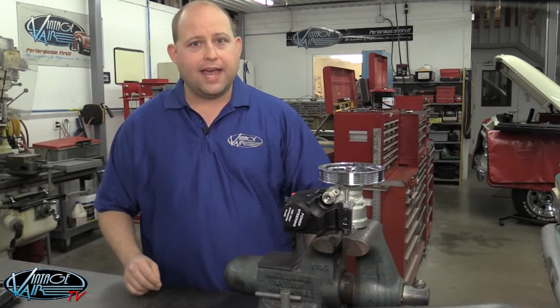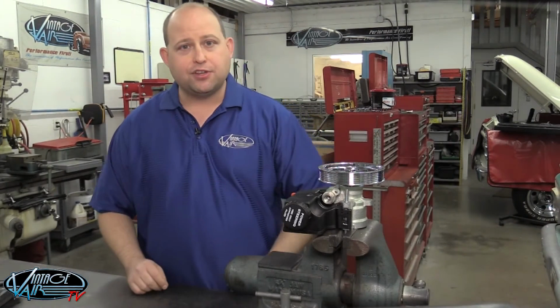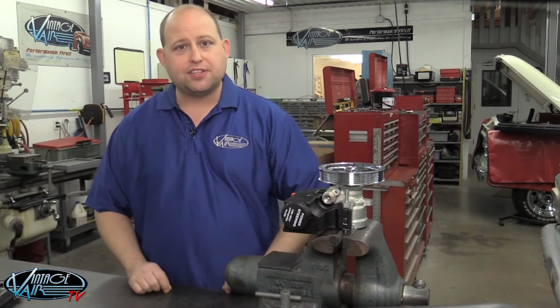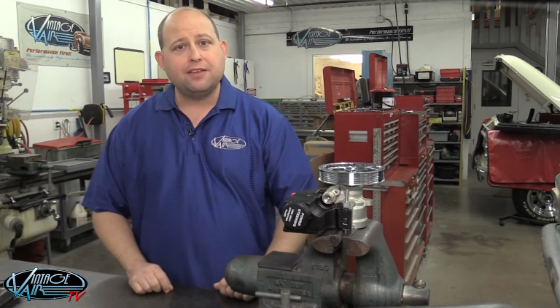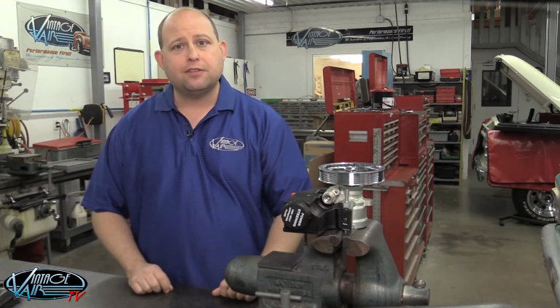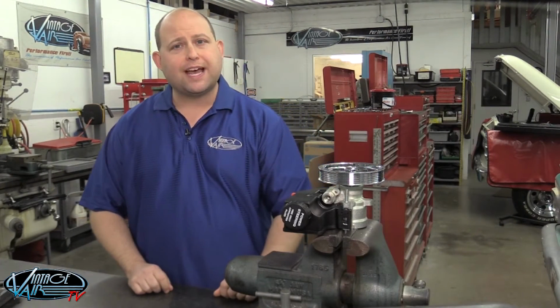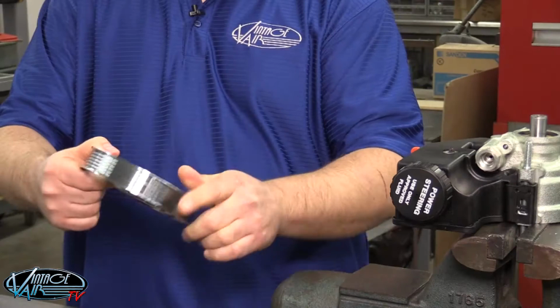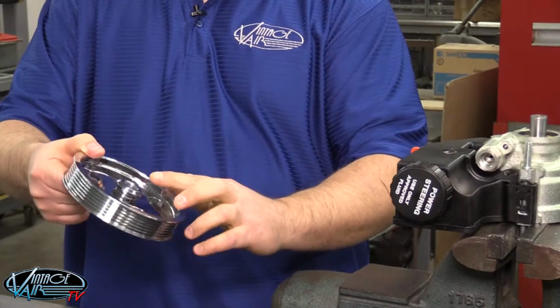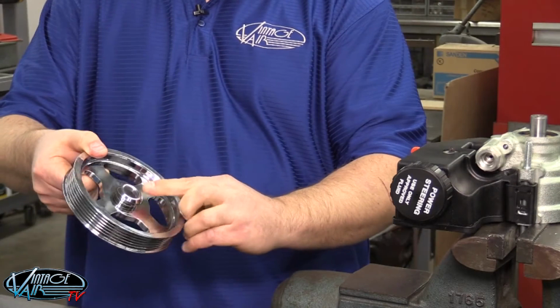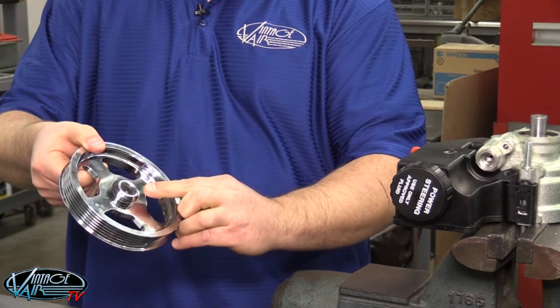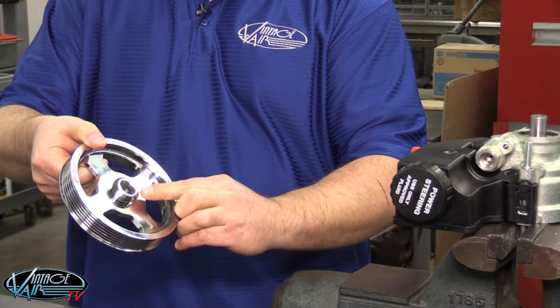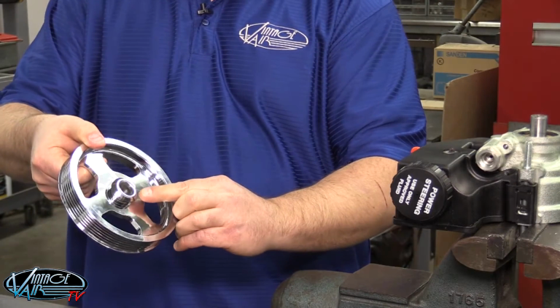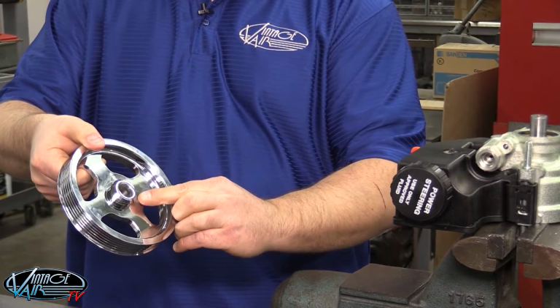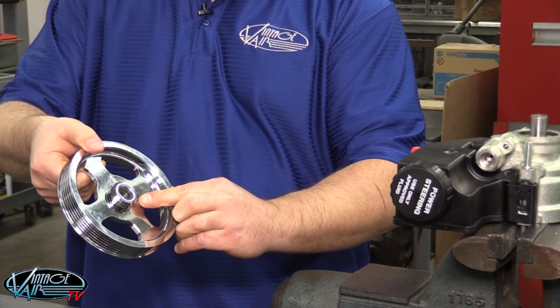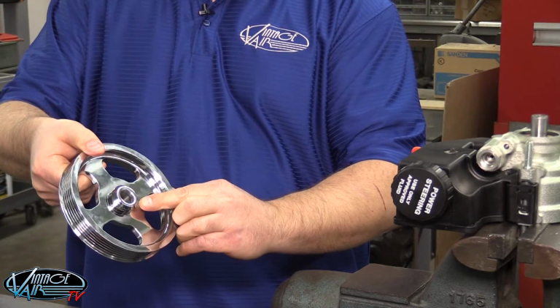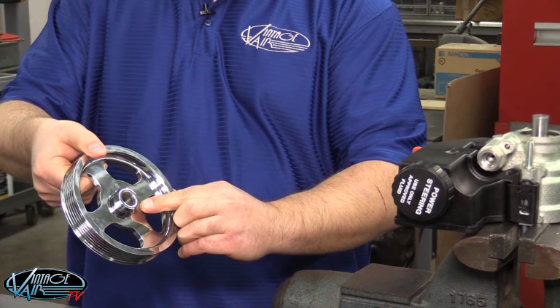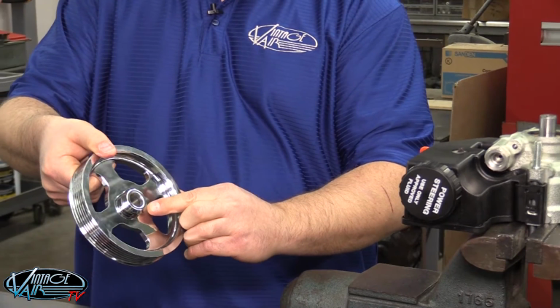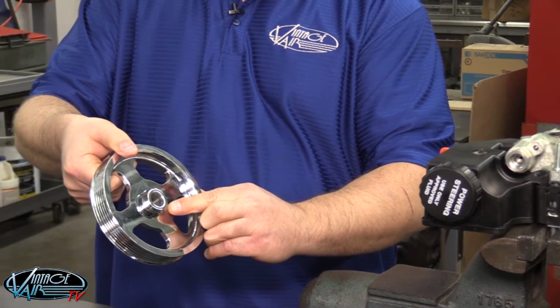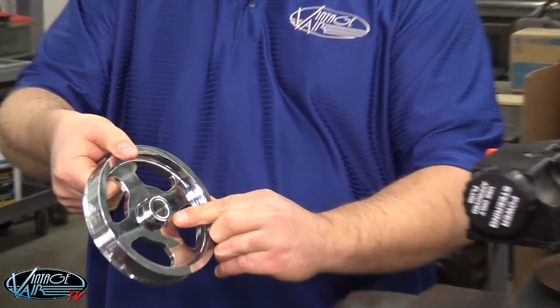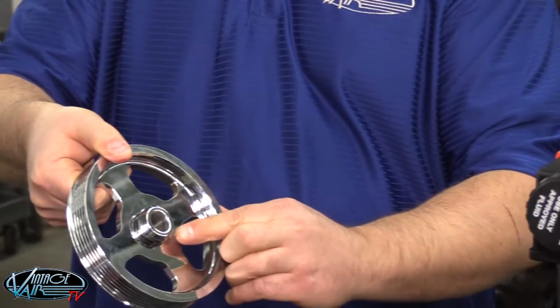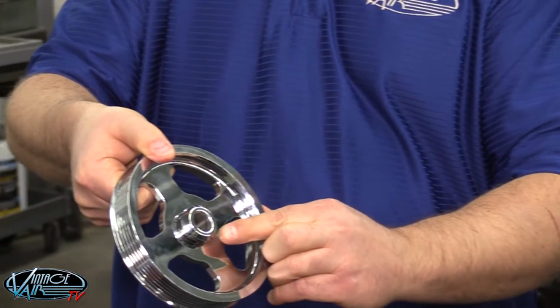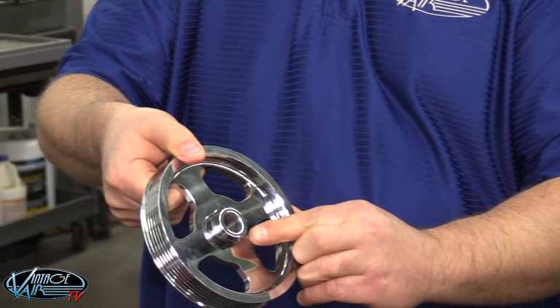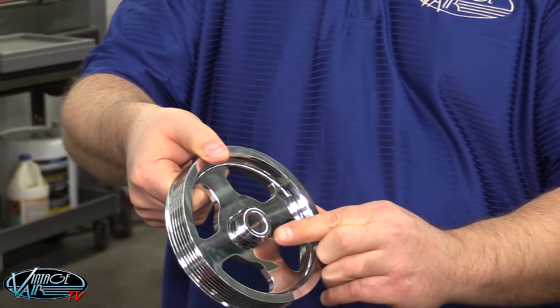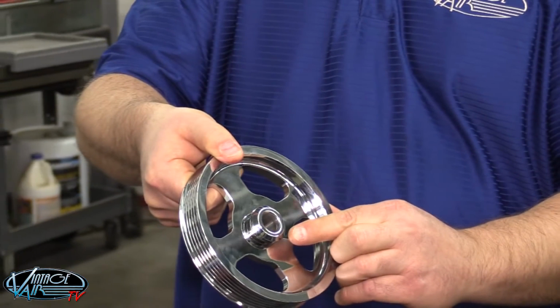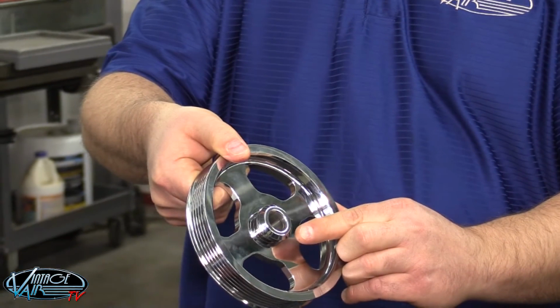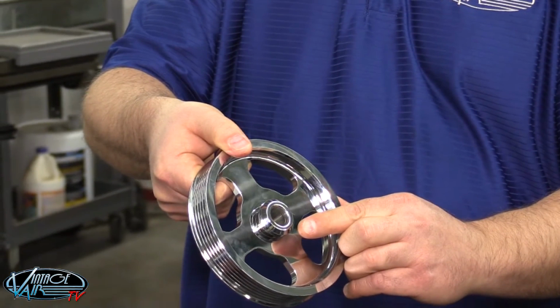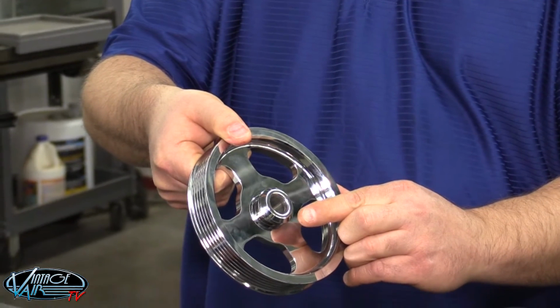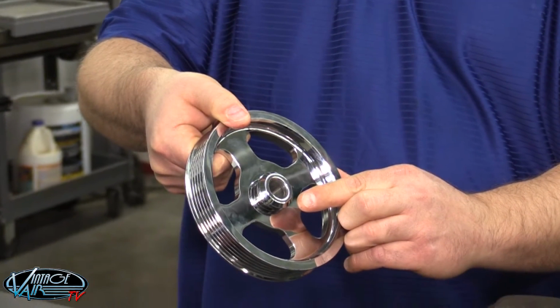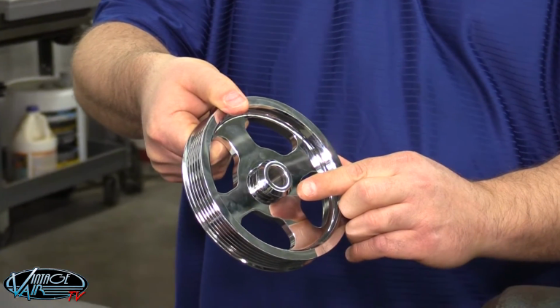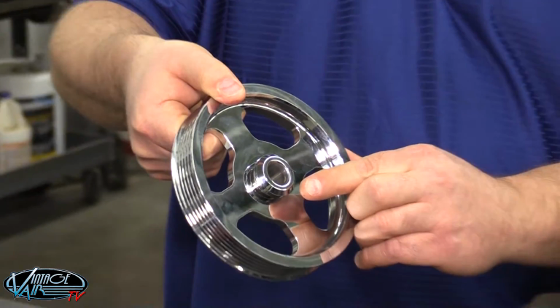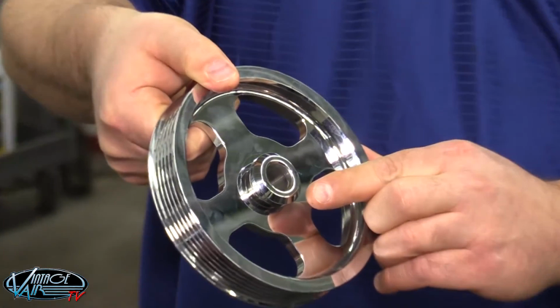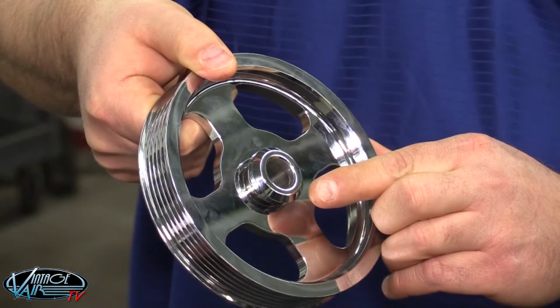As you can see, the top side of the pulley has a lip, which is designed to allow for future removal of the pulley. This lip should always face outward.